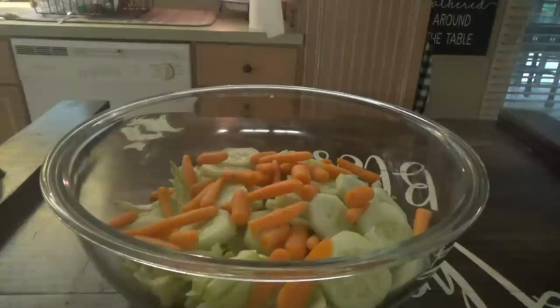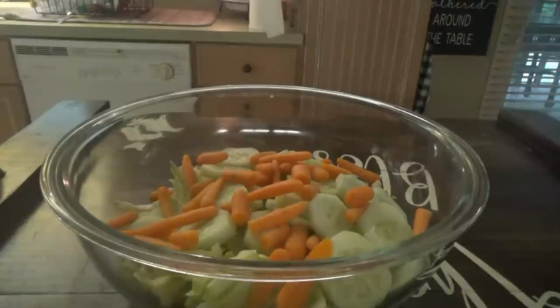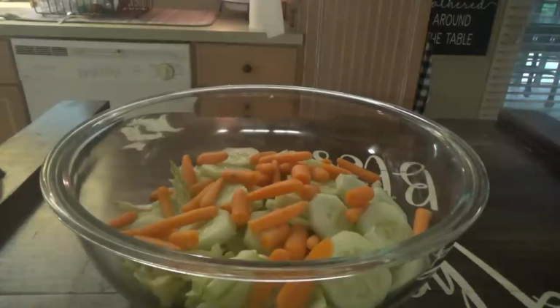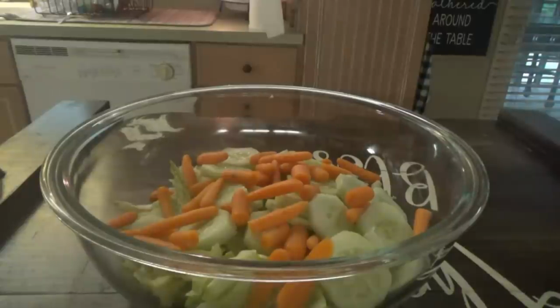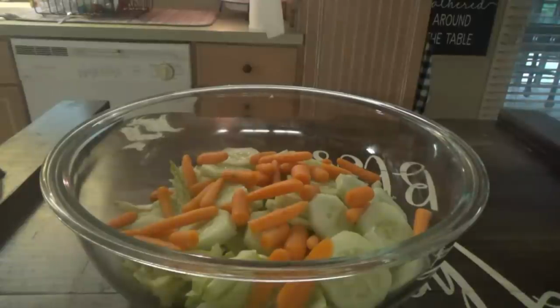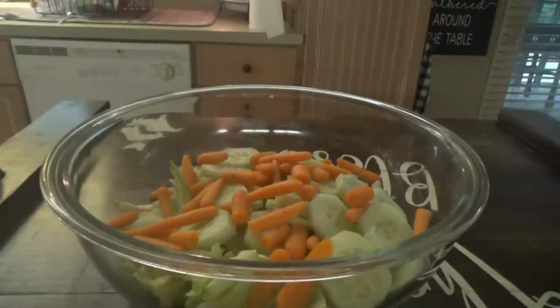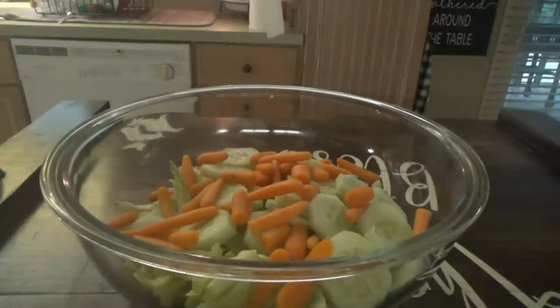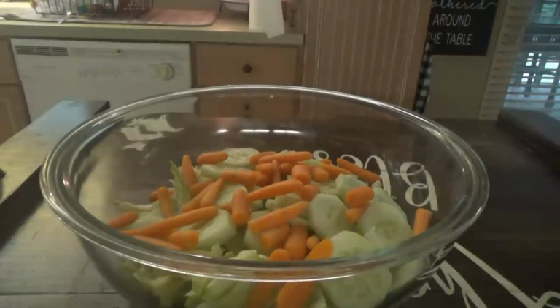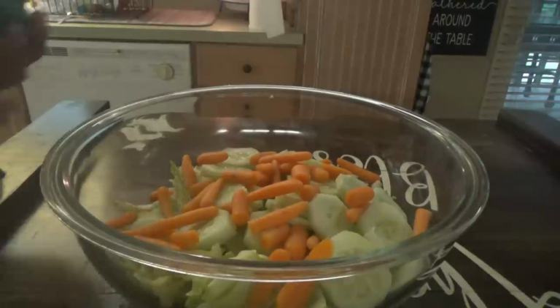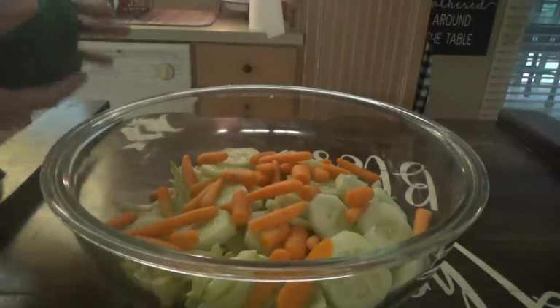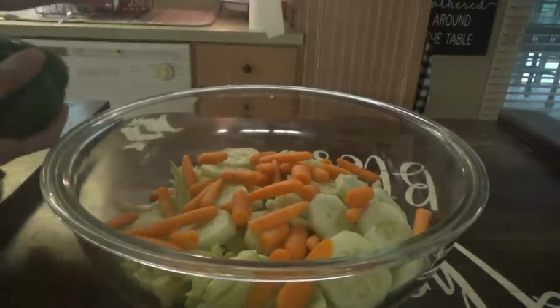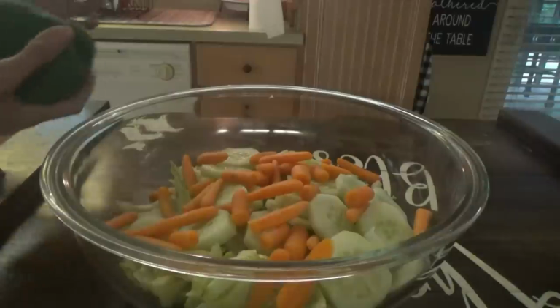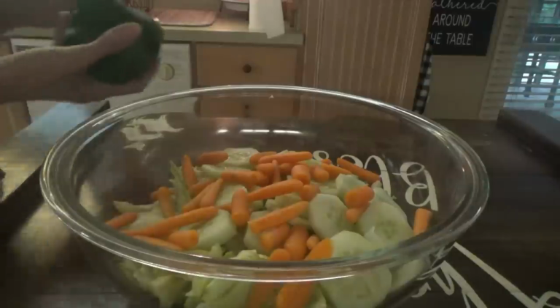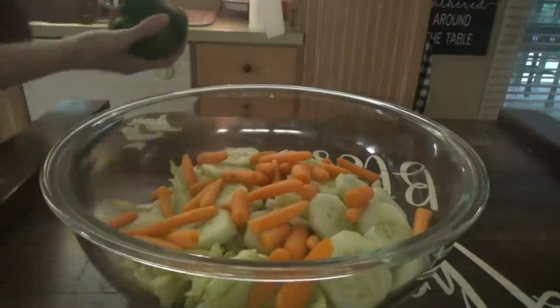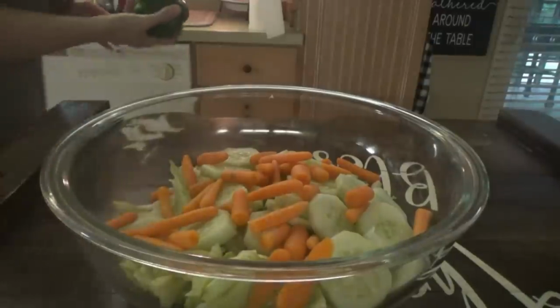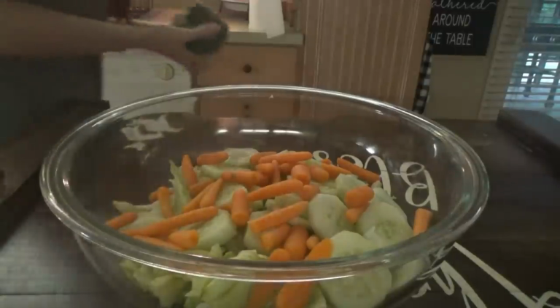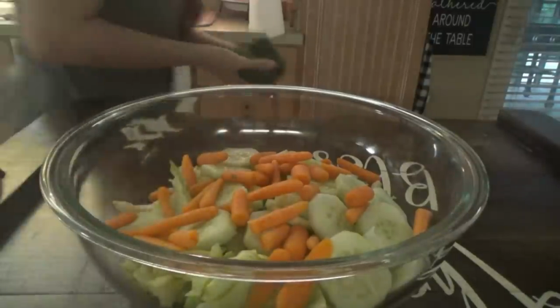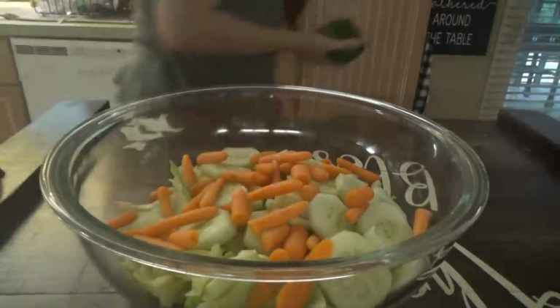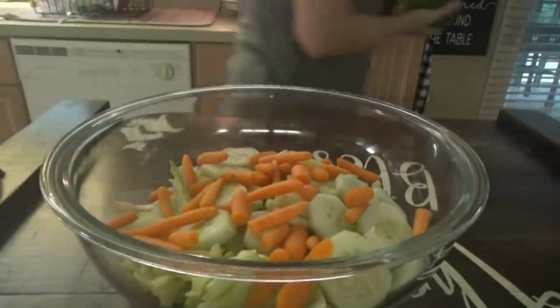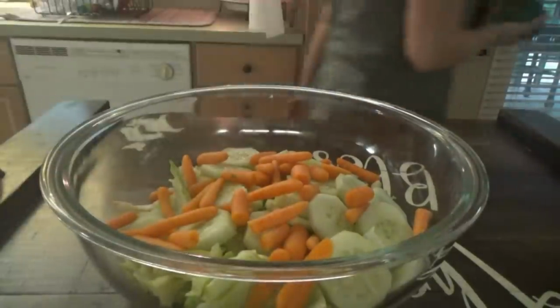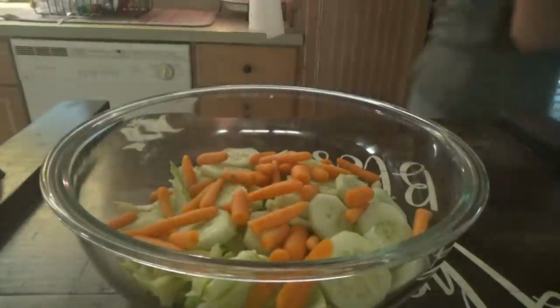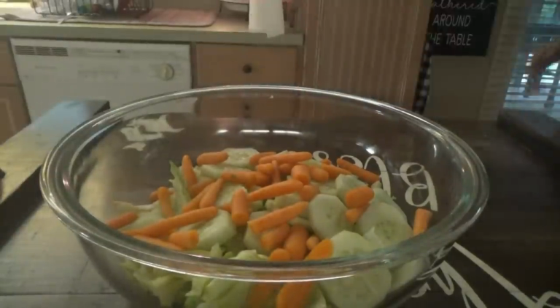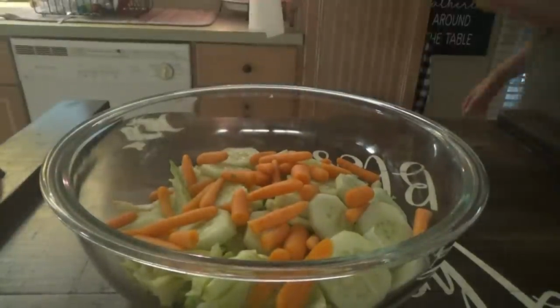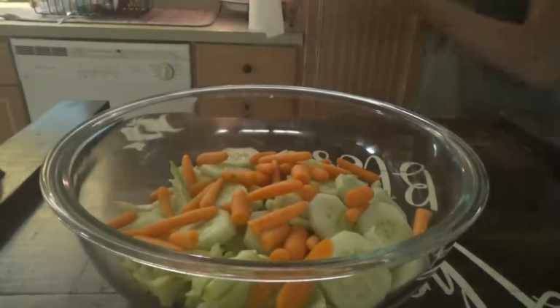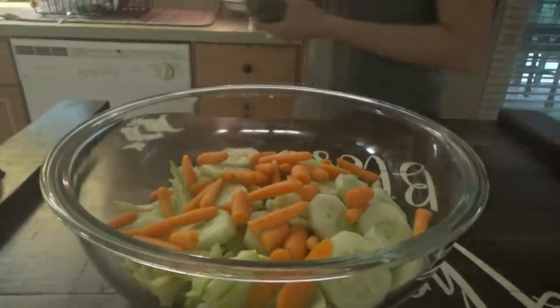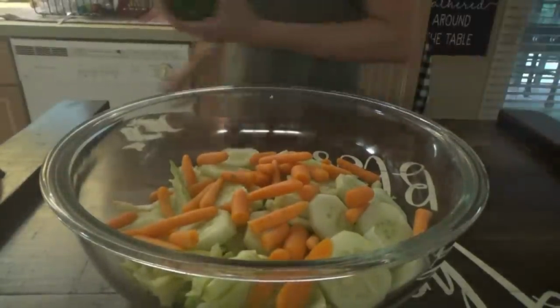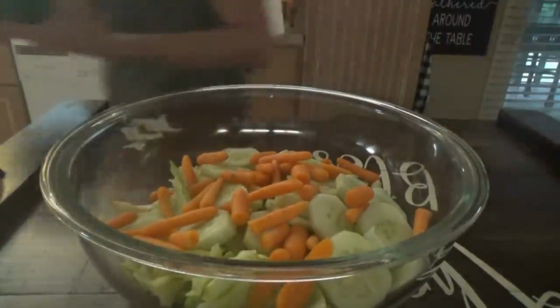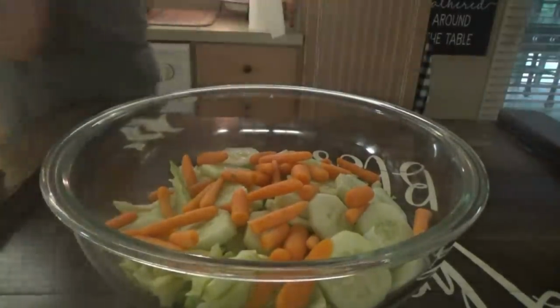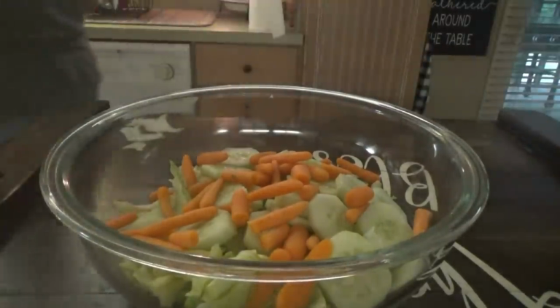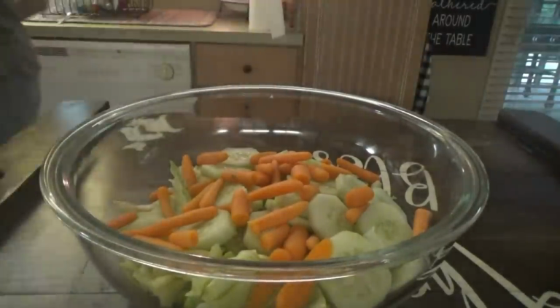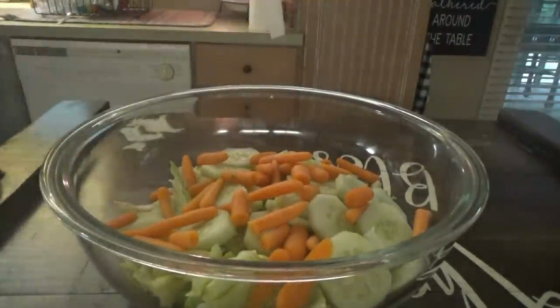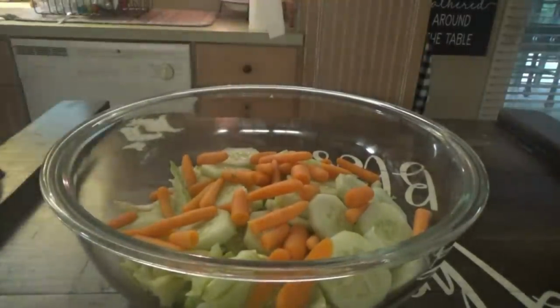I'm going to put a green bell pepper in the salad. I don't think I have any tomatoes — nope, I'm out of tomatoes. So I'm going to wash the pepper.